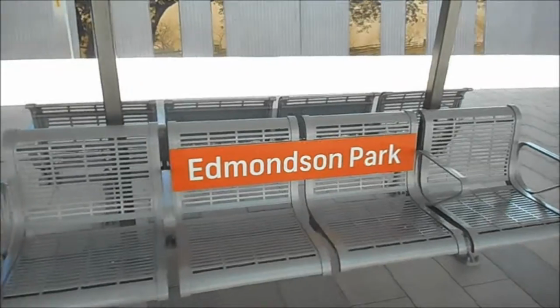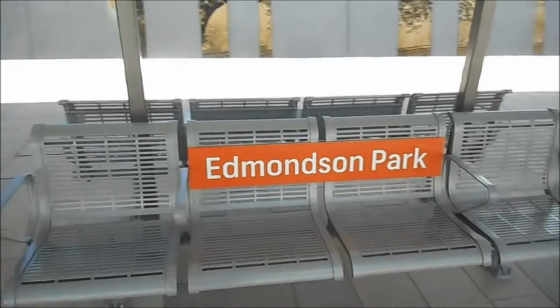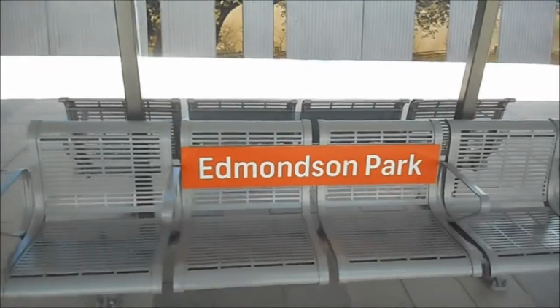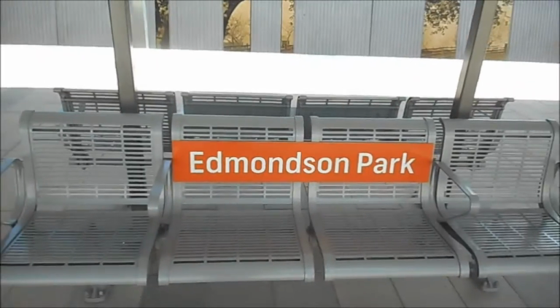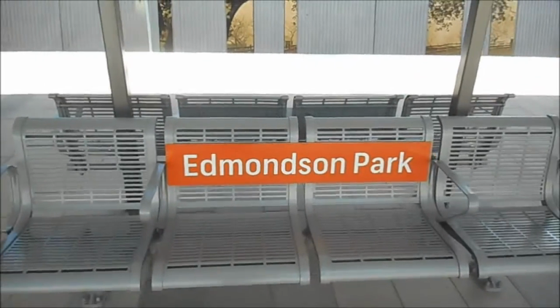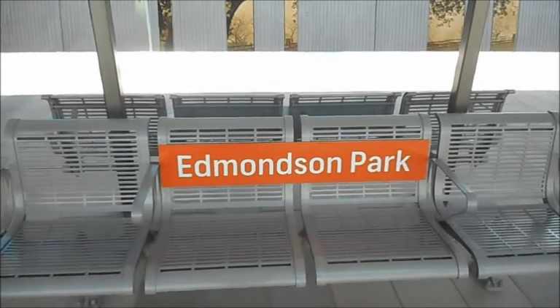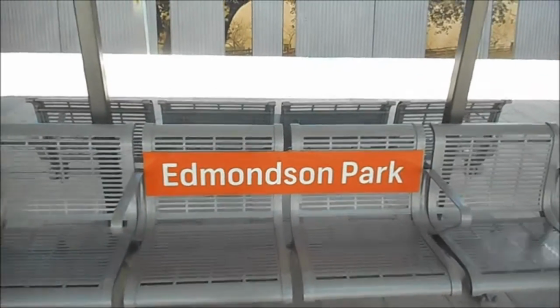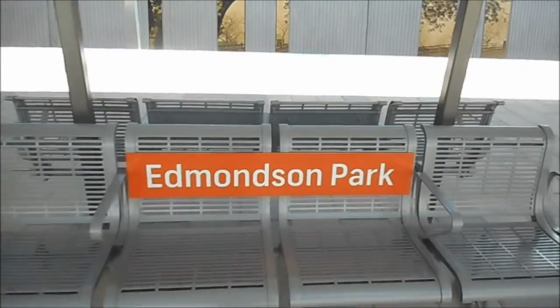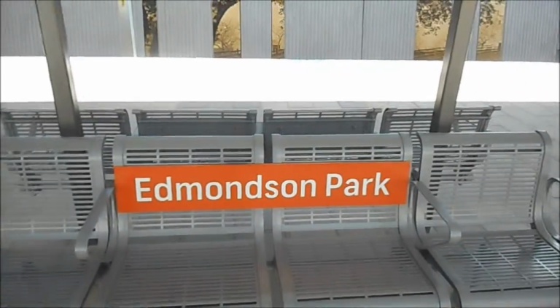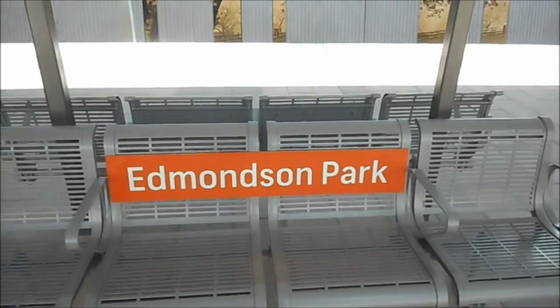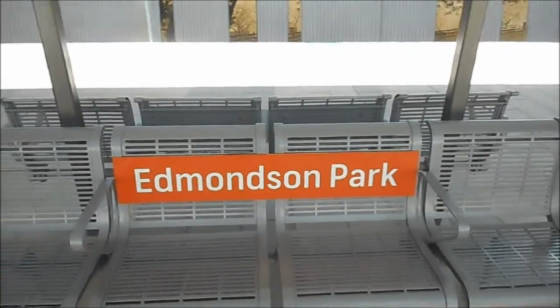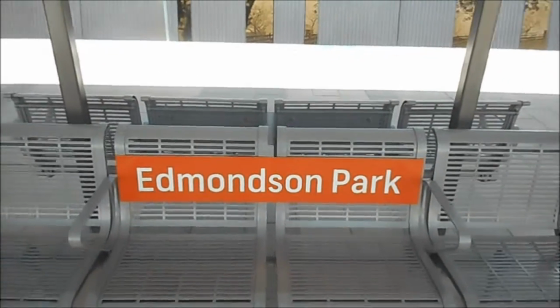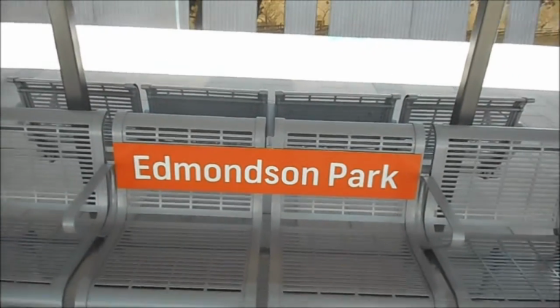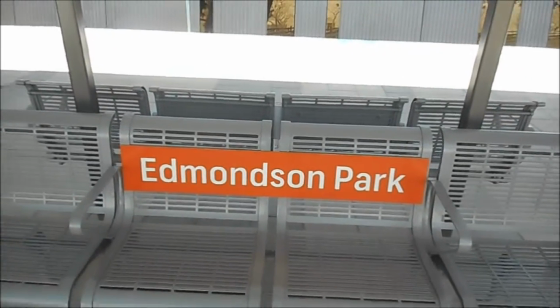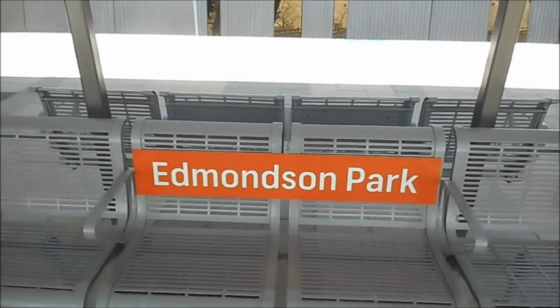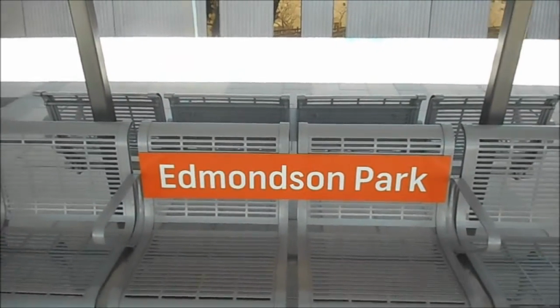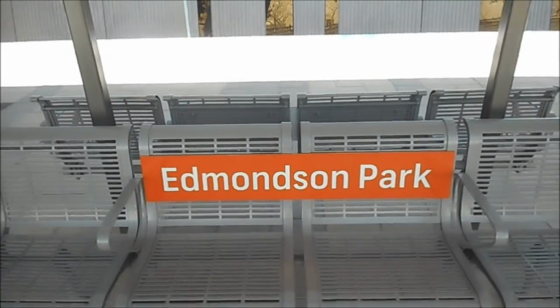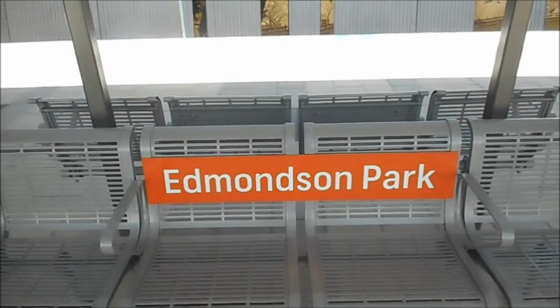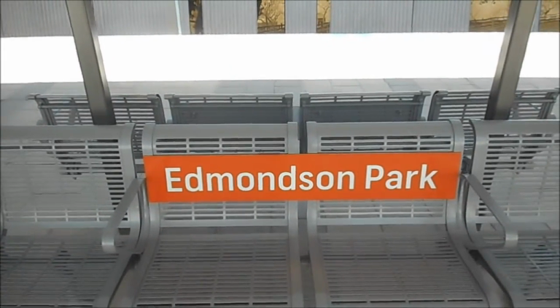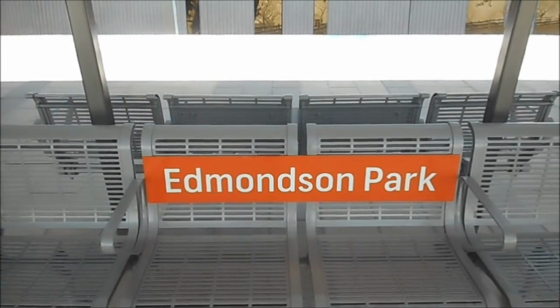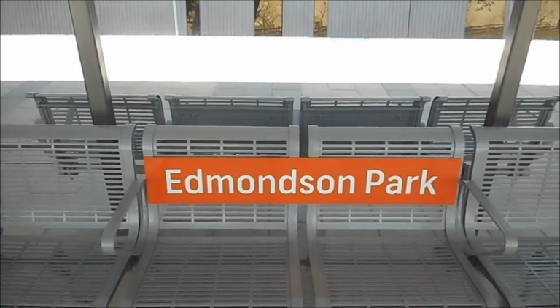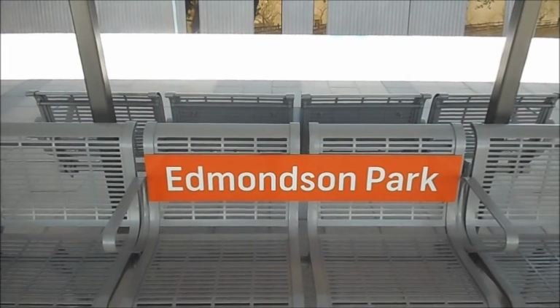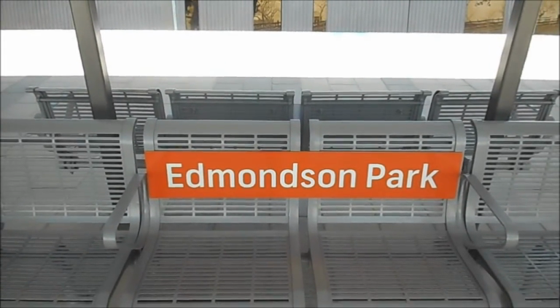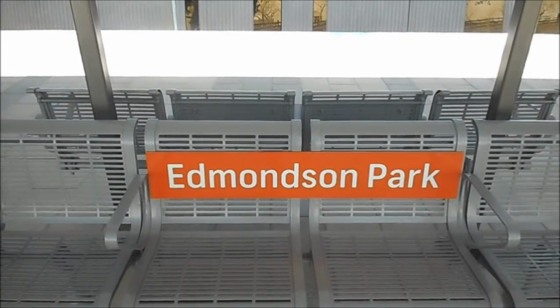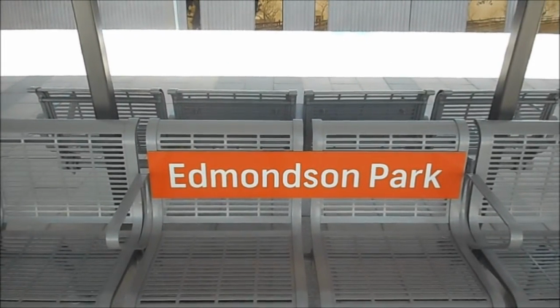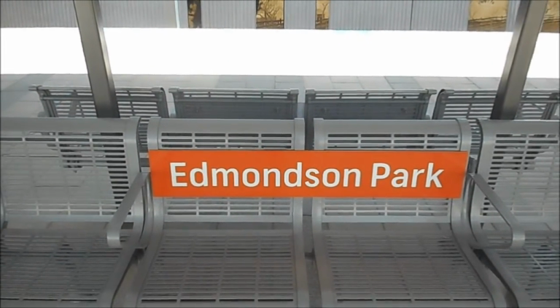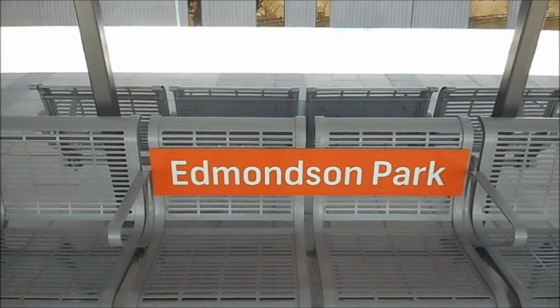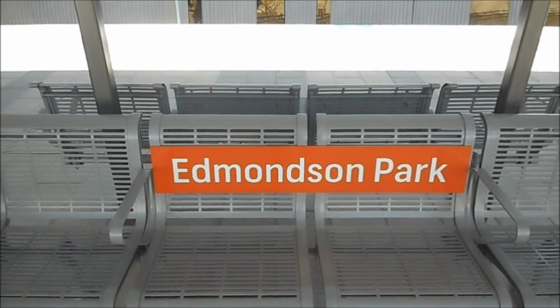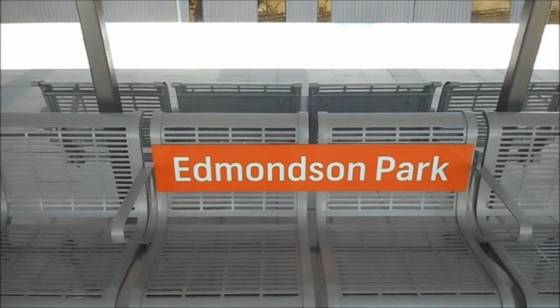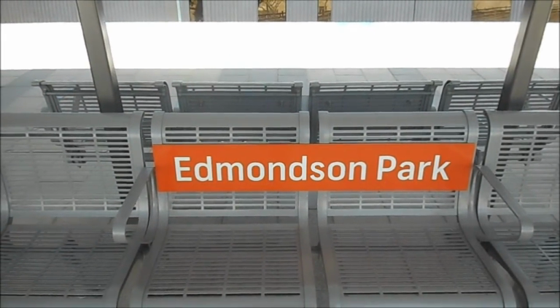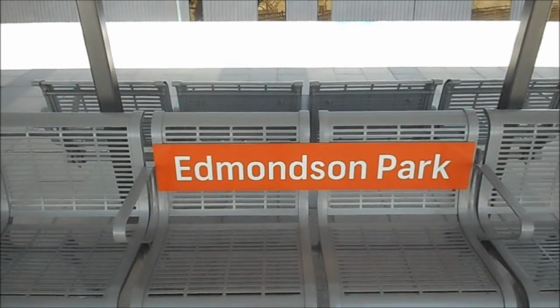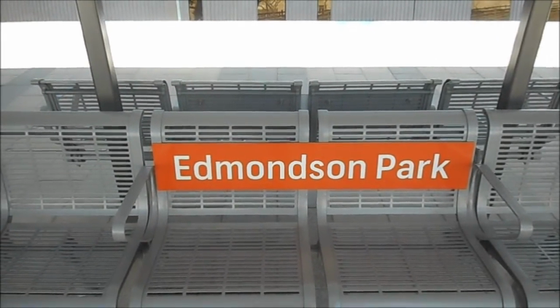Brand new road station signs at Edmonton Park. Anyway guys, it's time to wrap up the vlog.